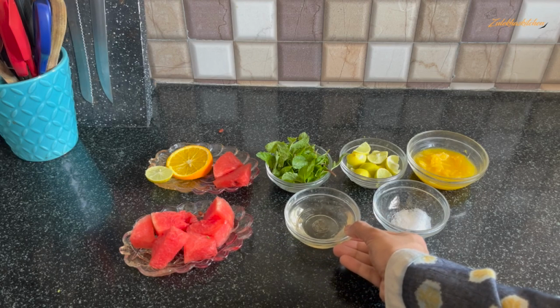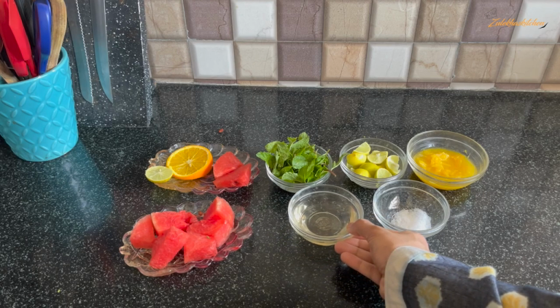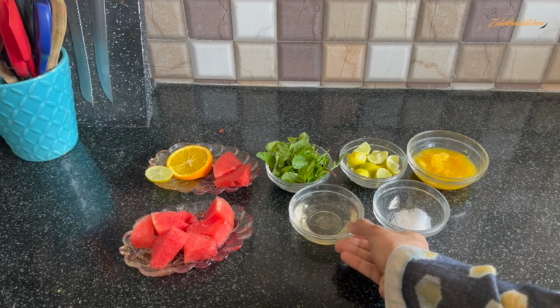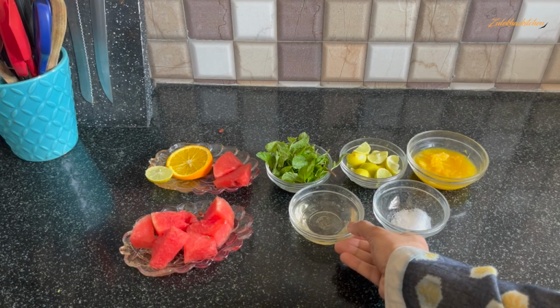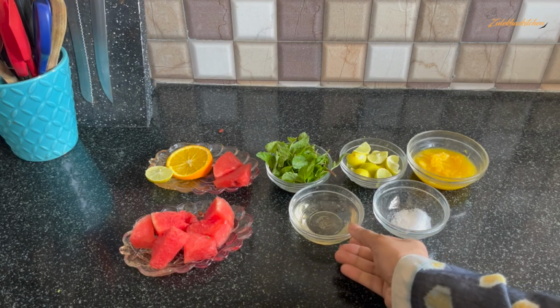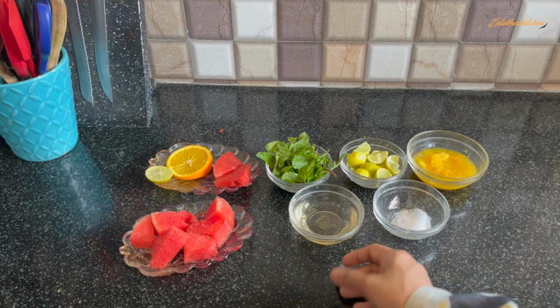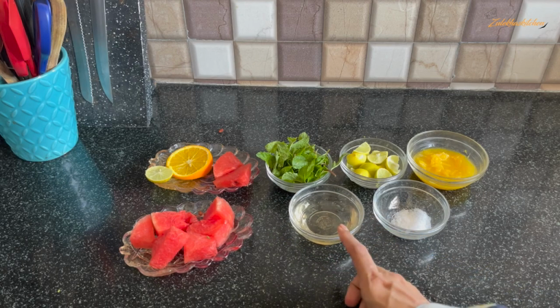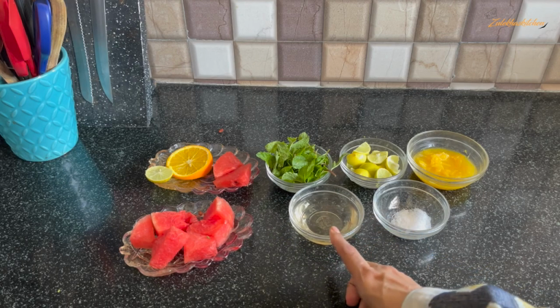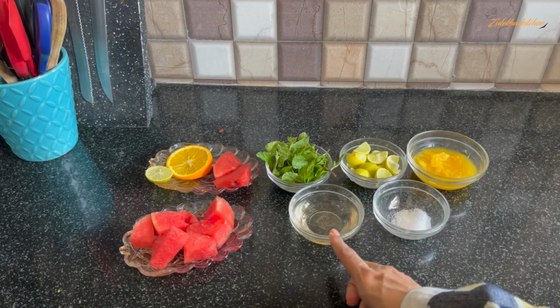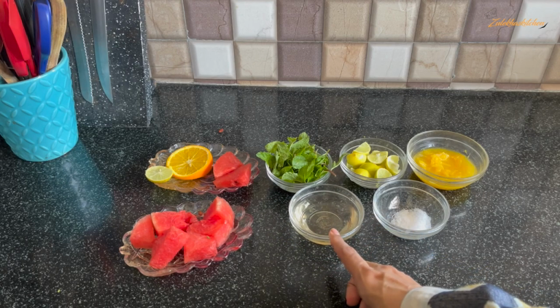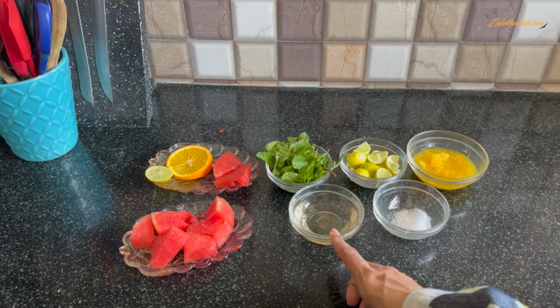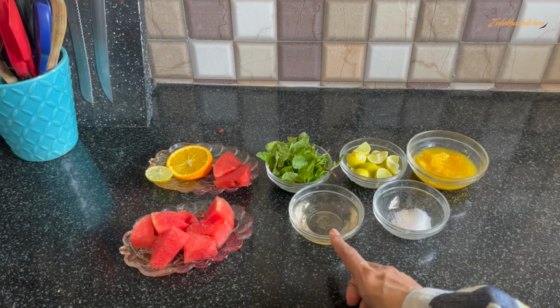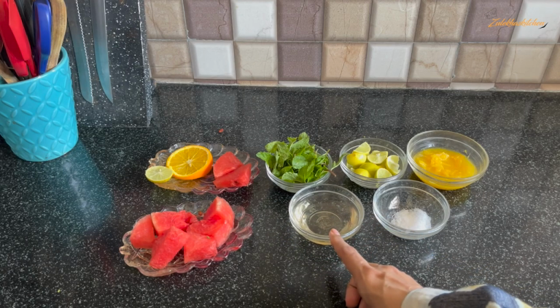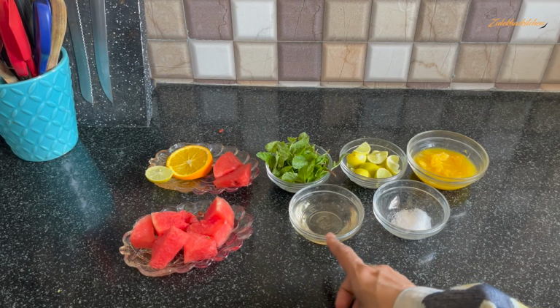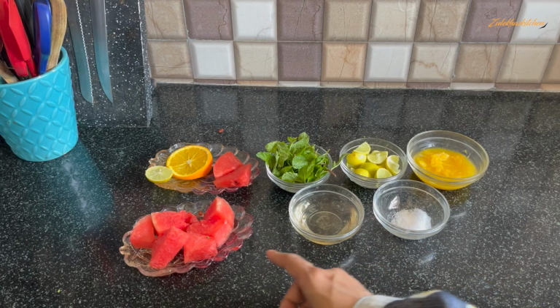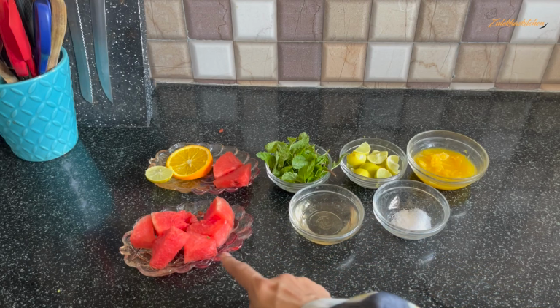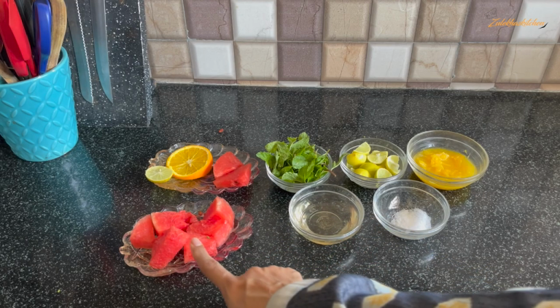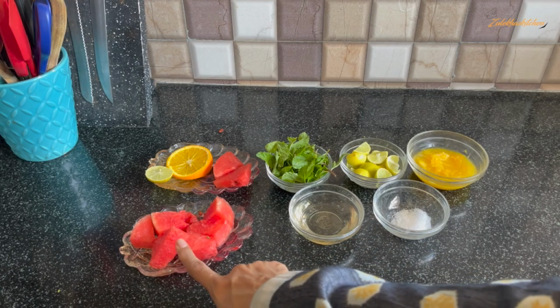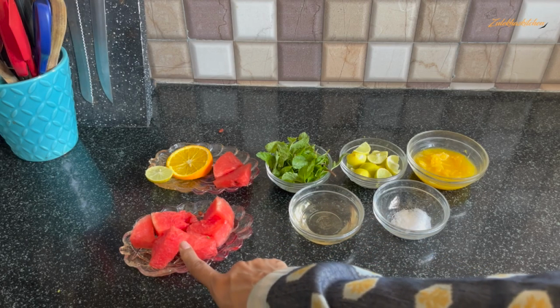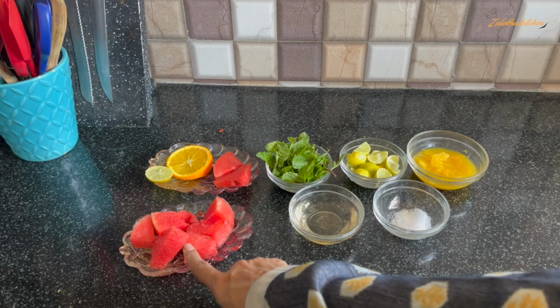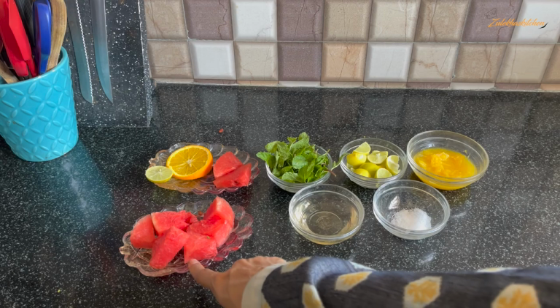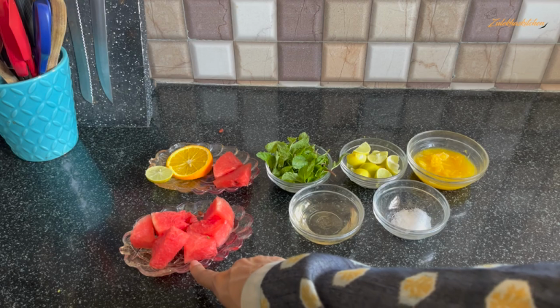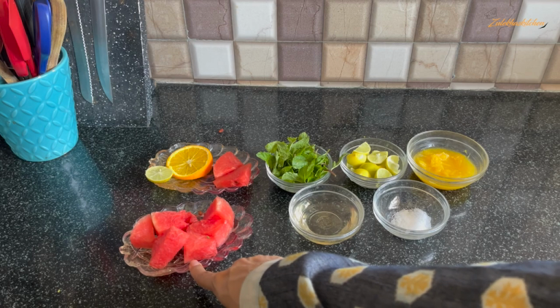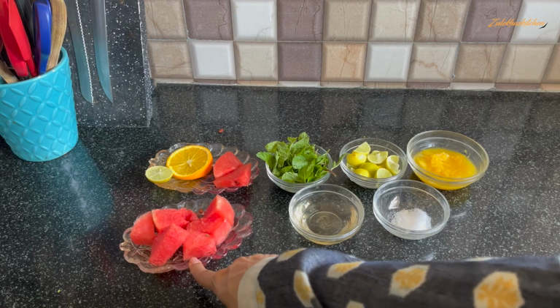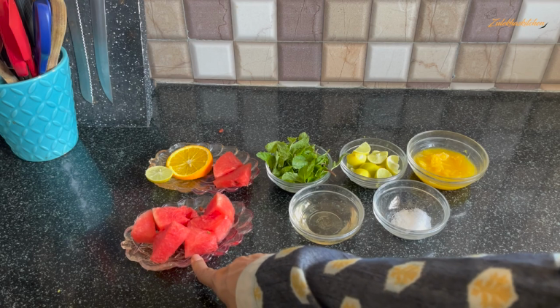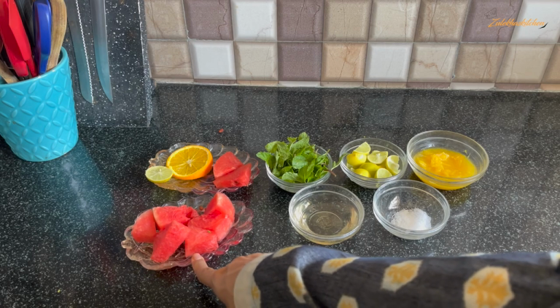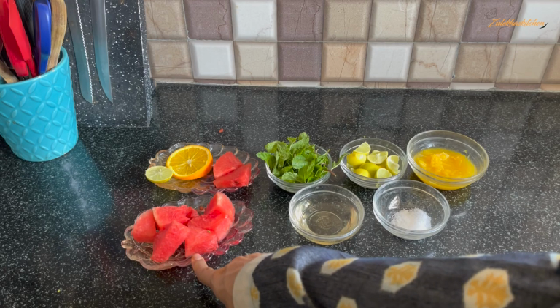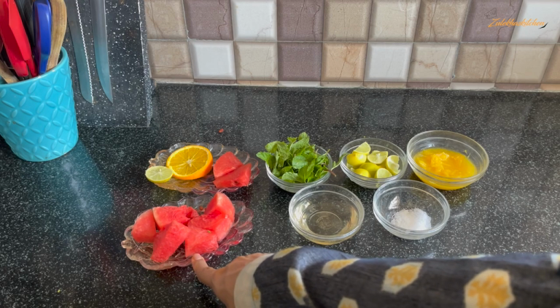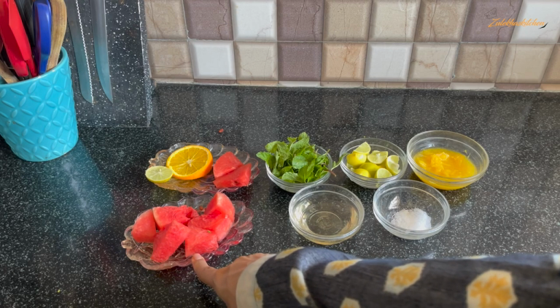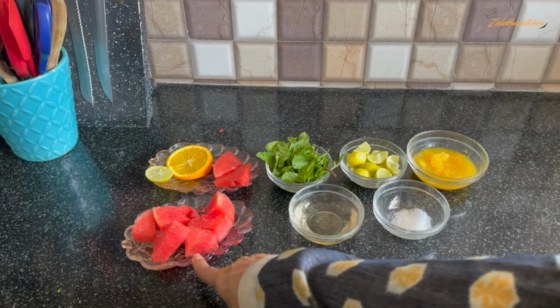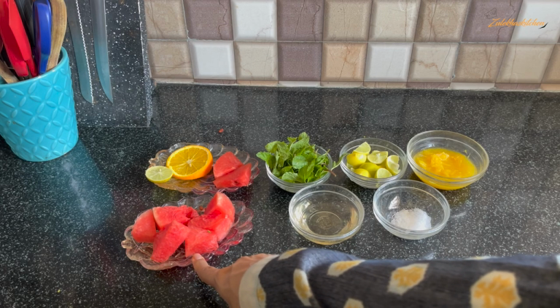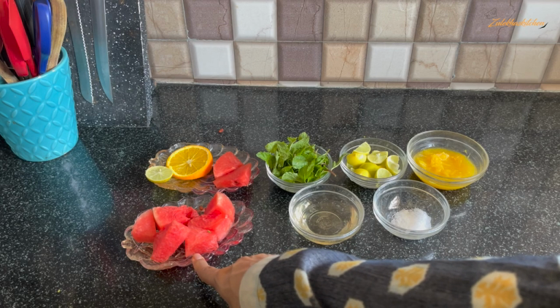If you want, you can also use powdered sugar instead. This is watermelon (kalingar) — about 3-4 pieces.